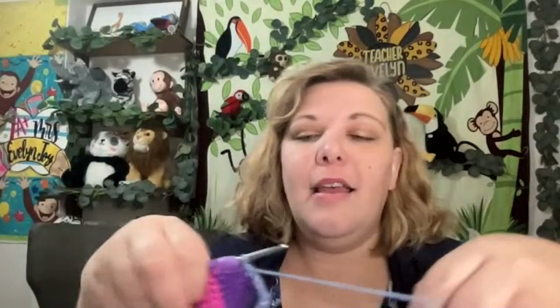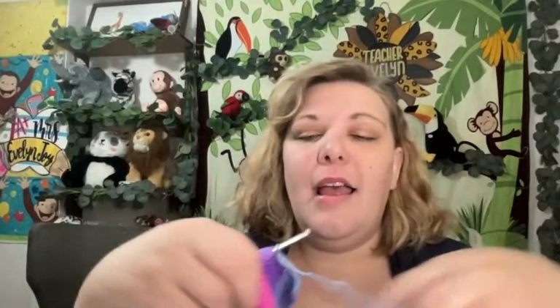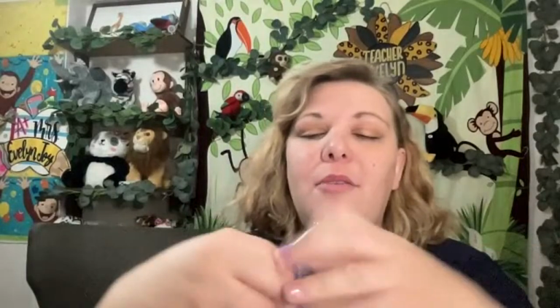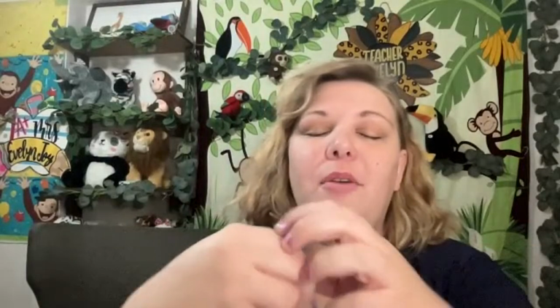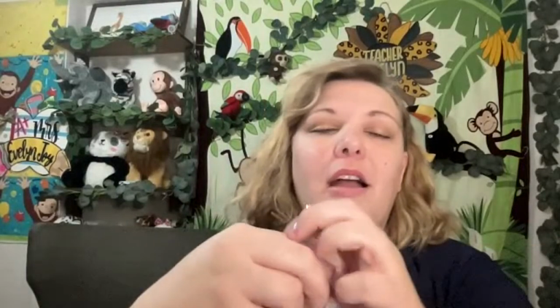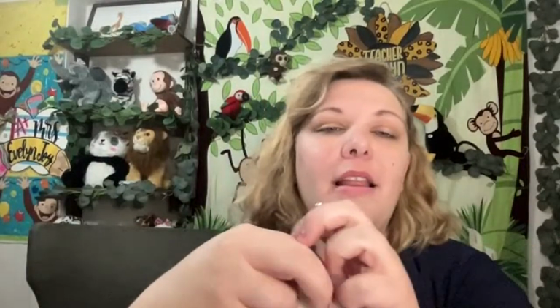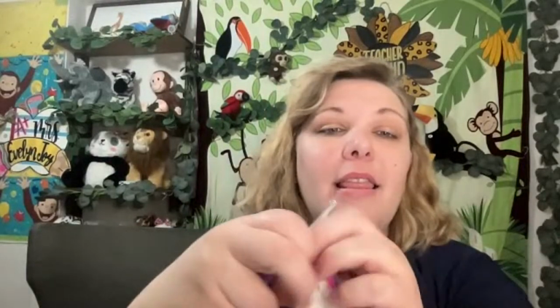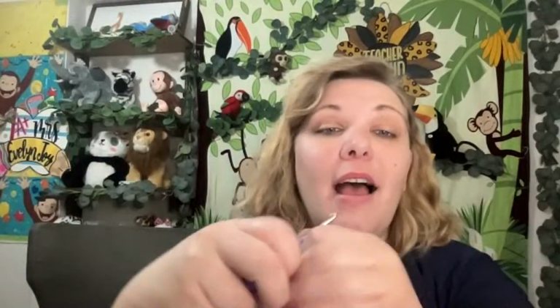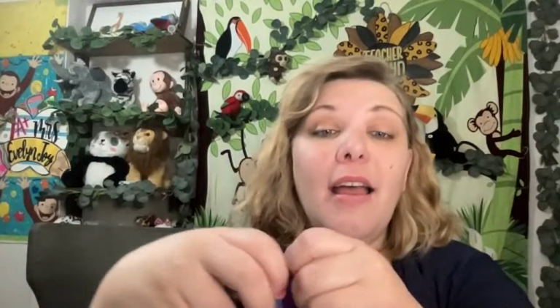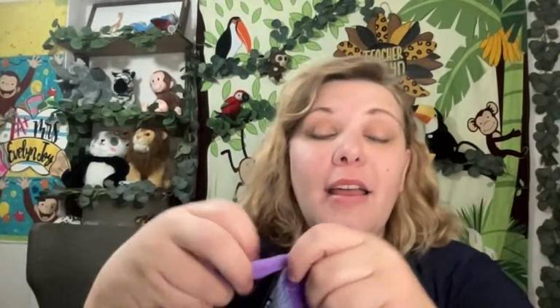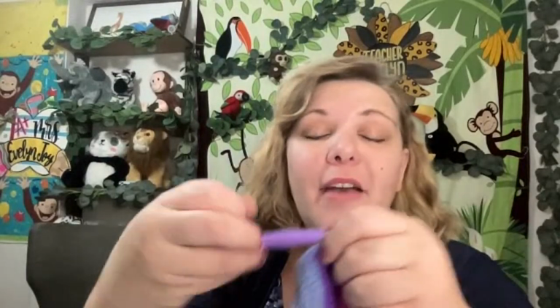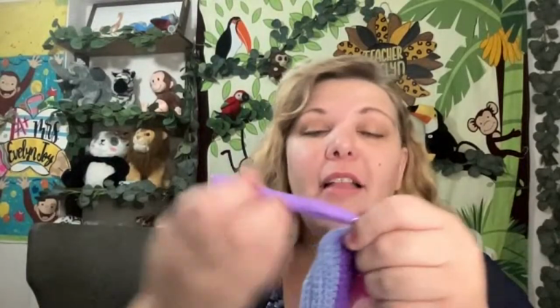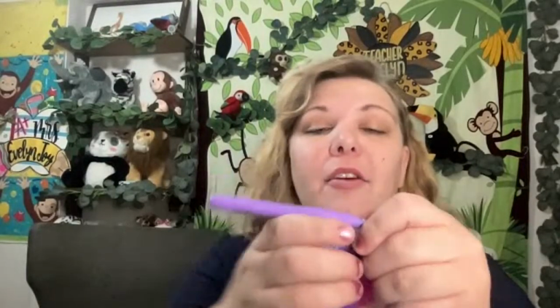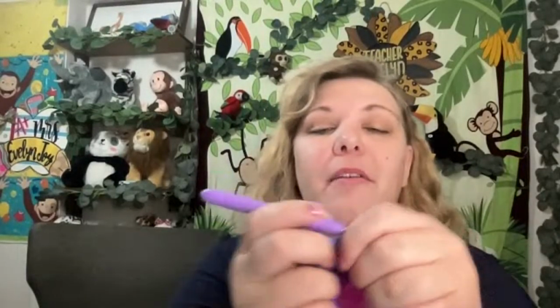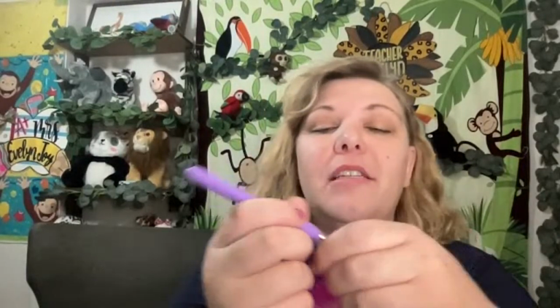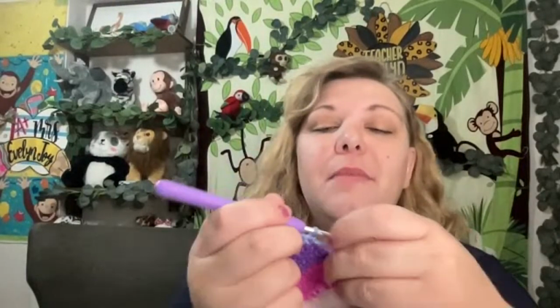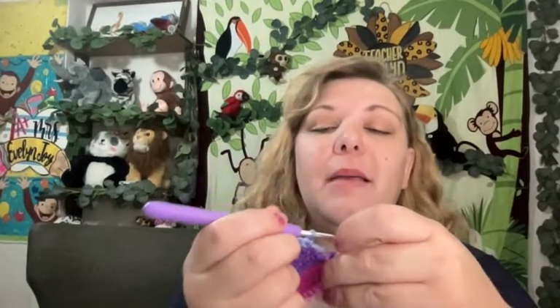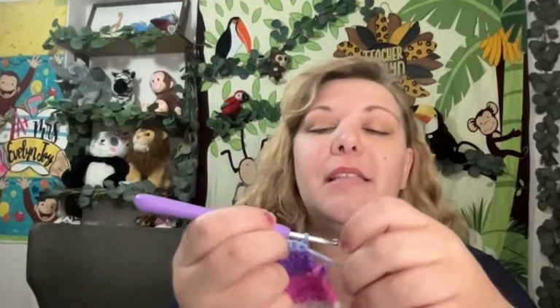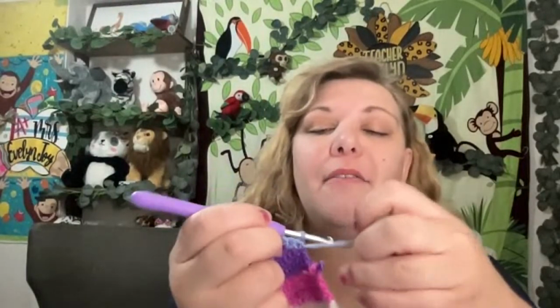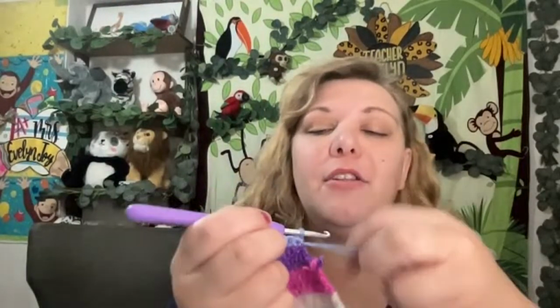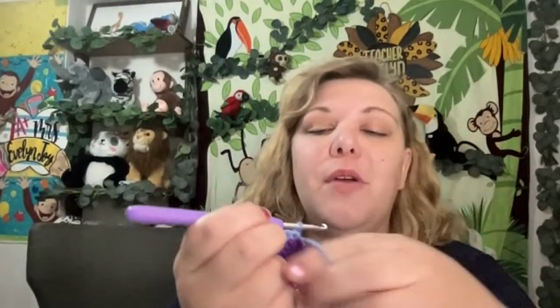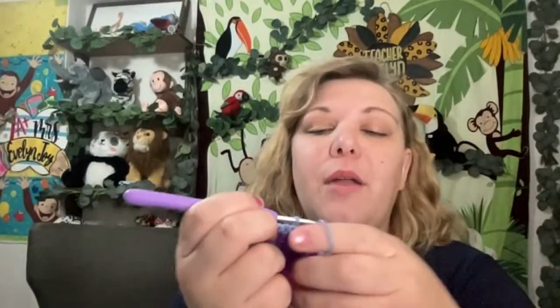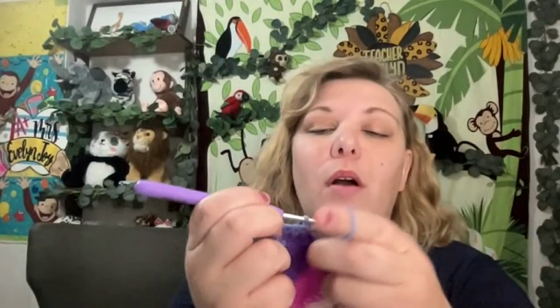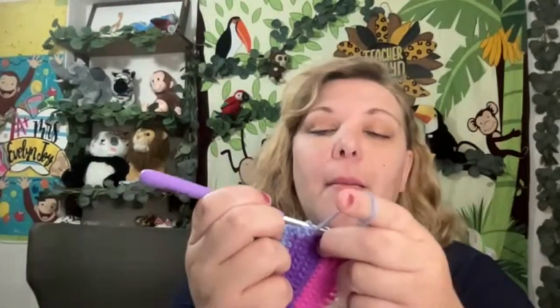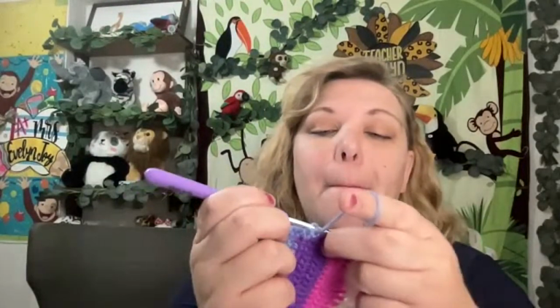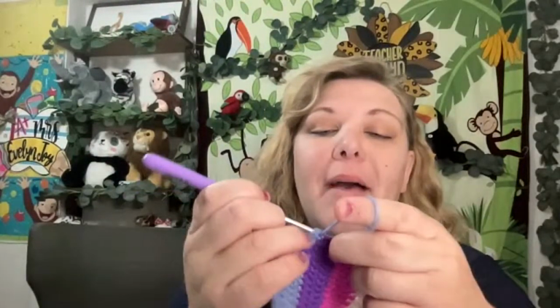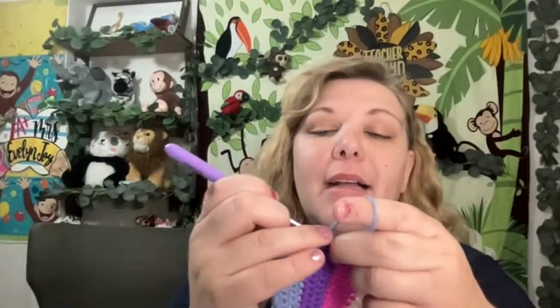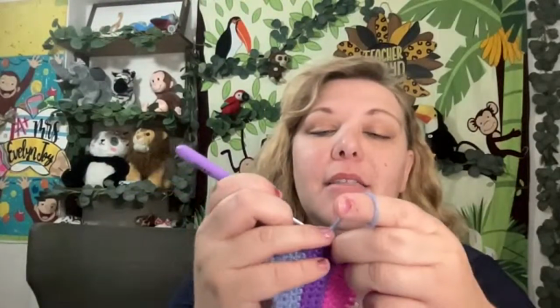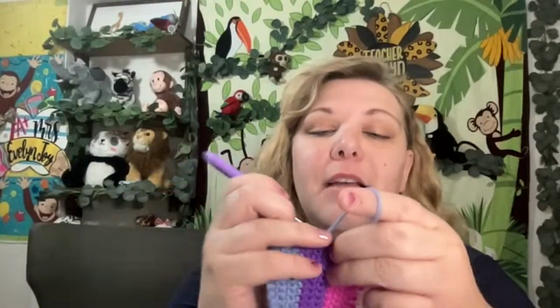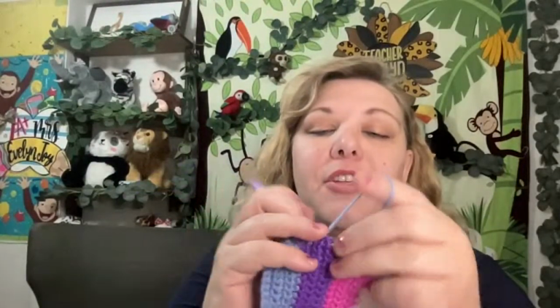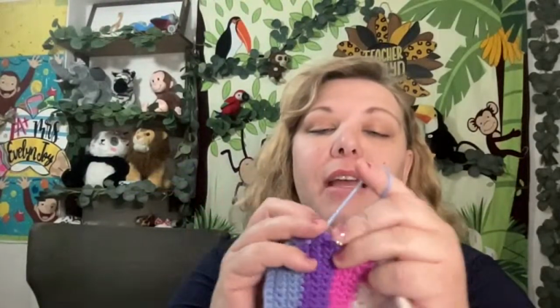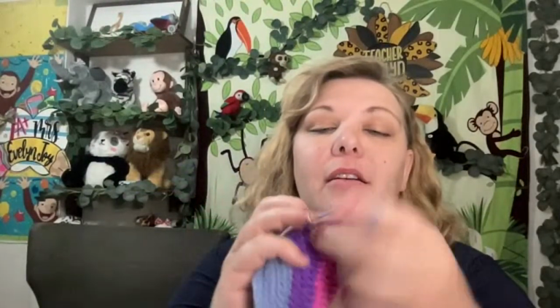And we are live. Hello, my friends. My name is Evelyn Joy and welcome back to my channel.